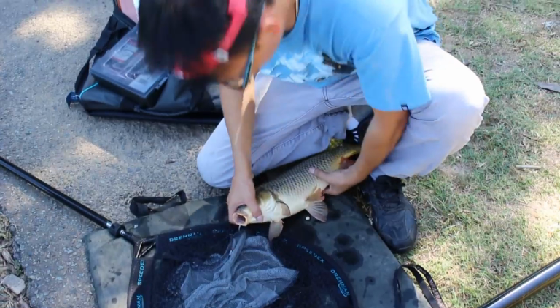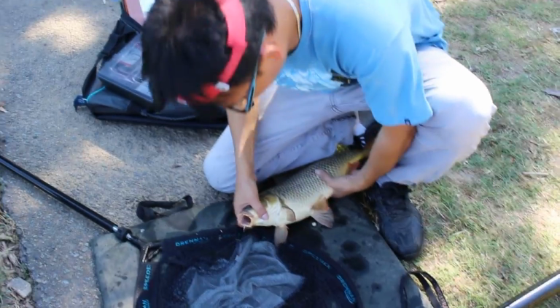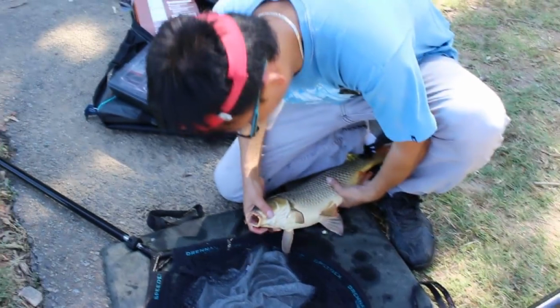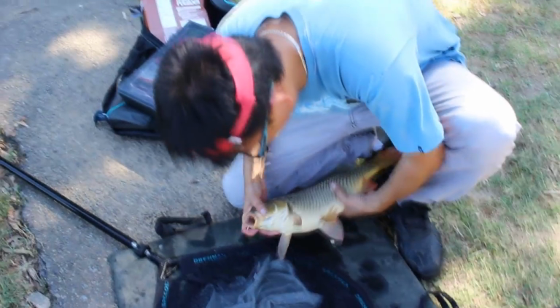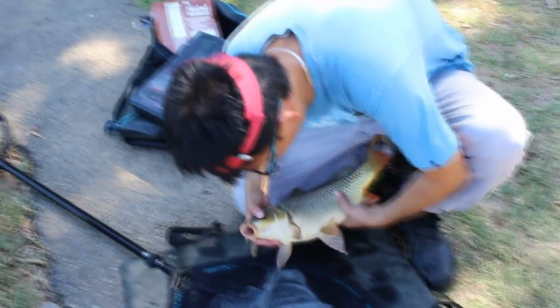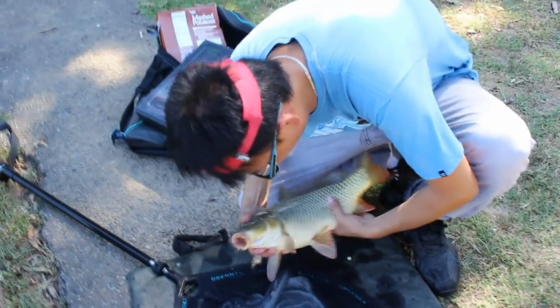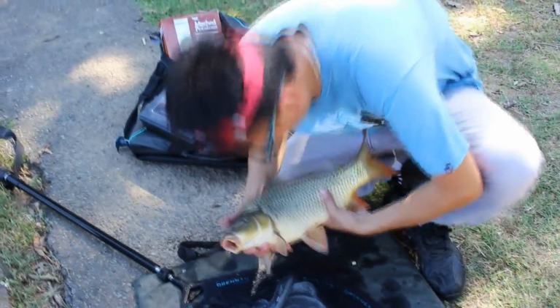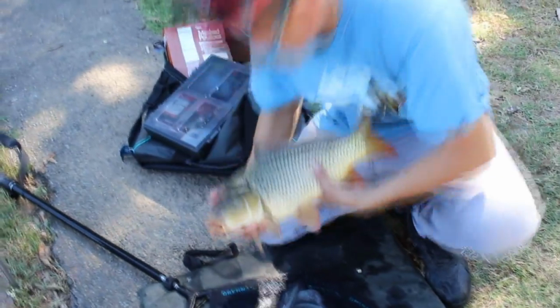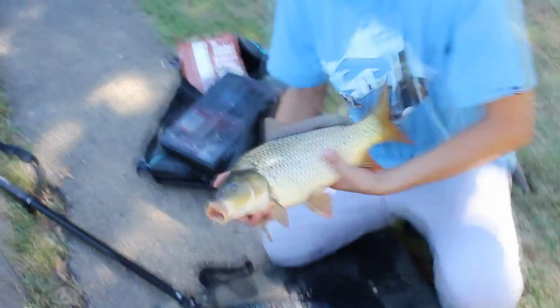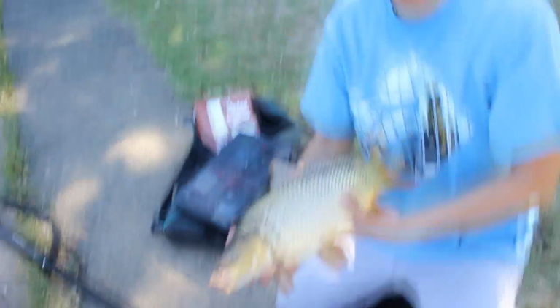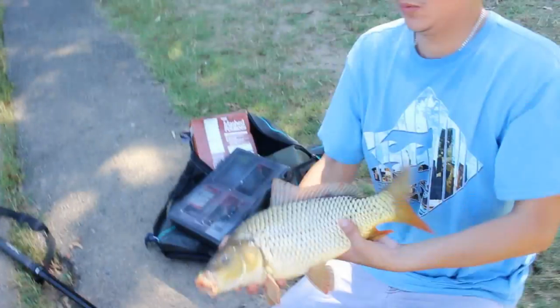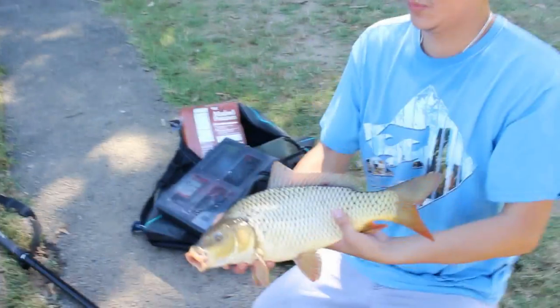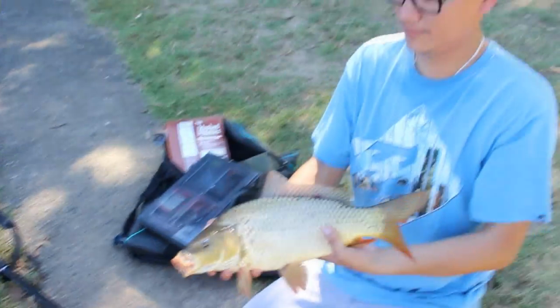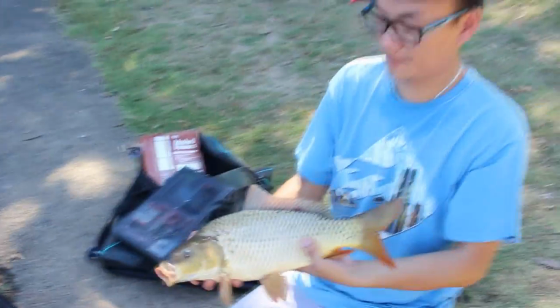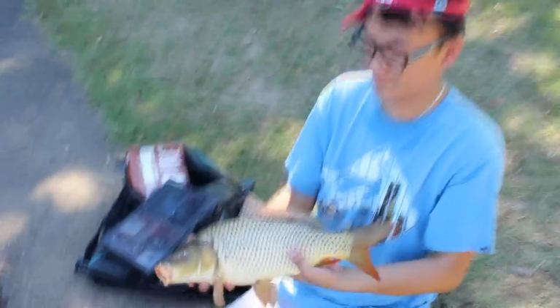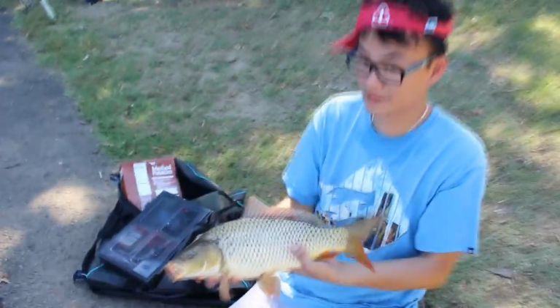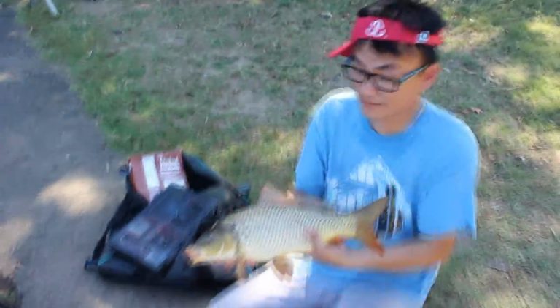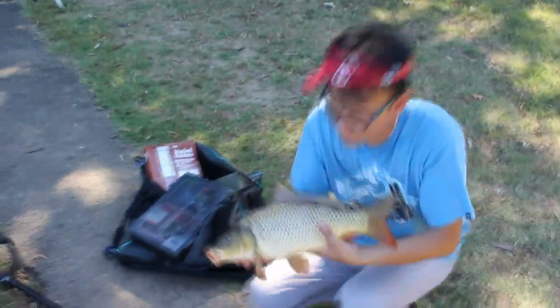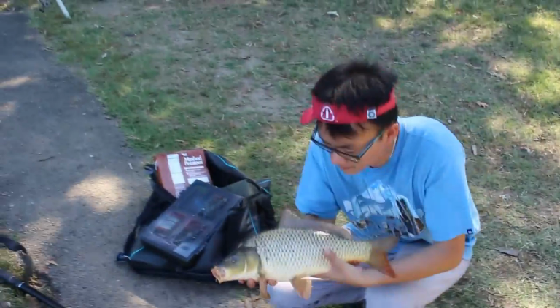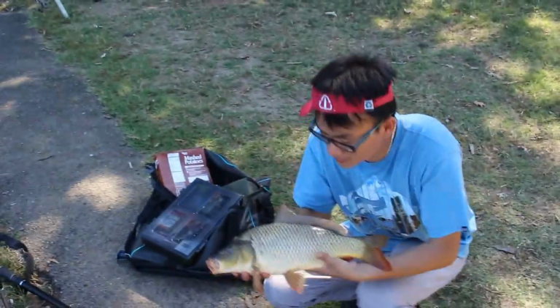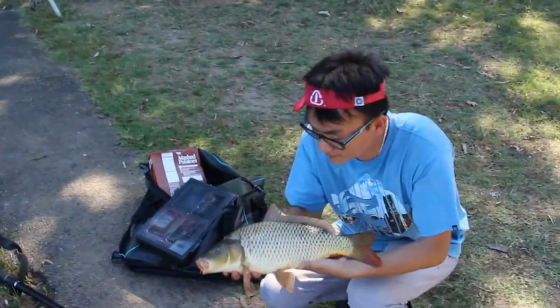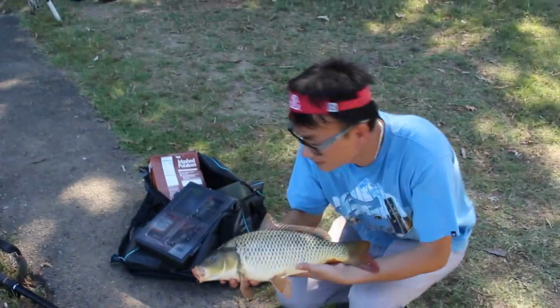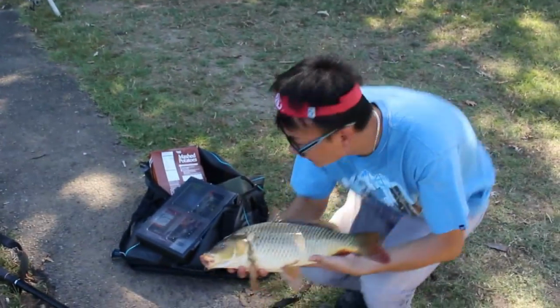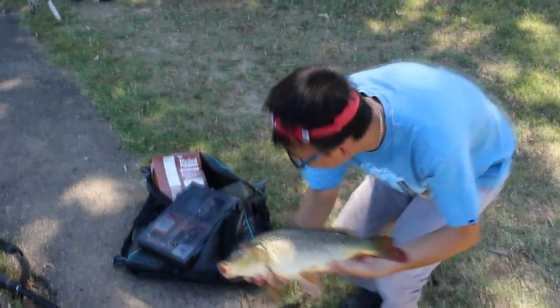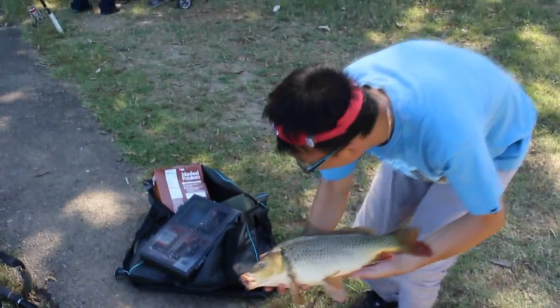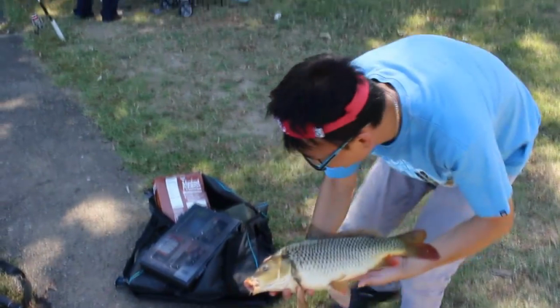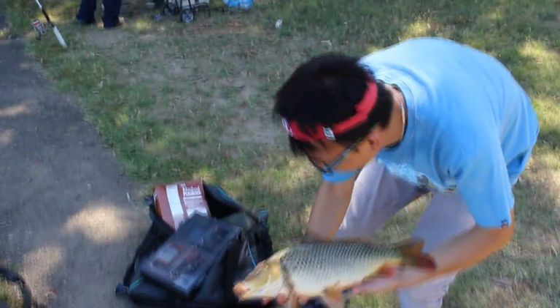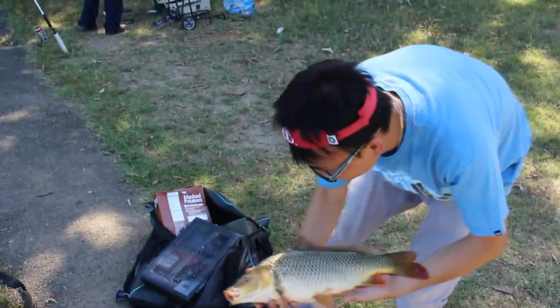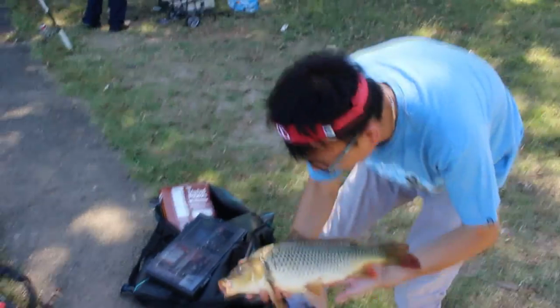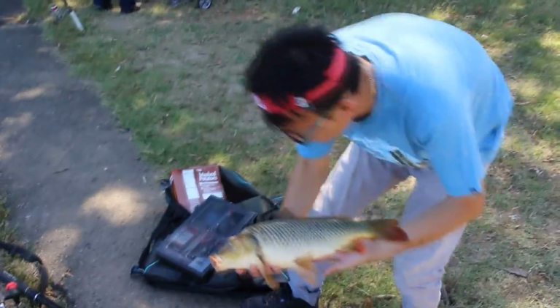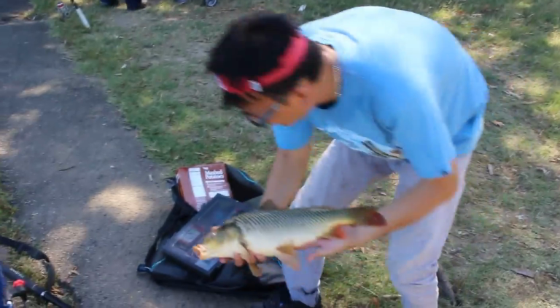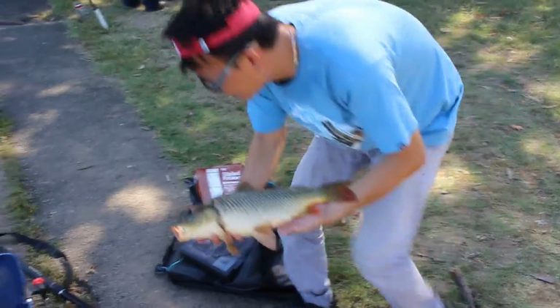Yeah, put them in there — oh, here we go! There's a beauty.